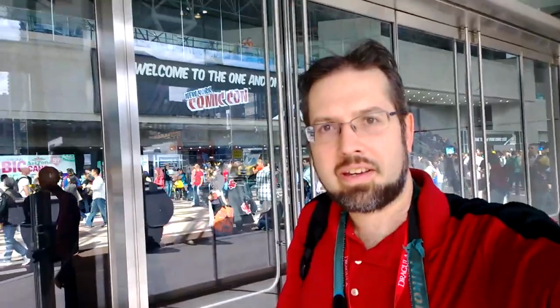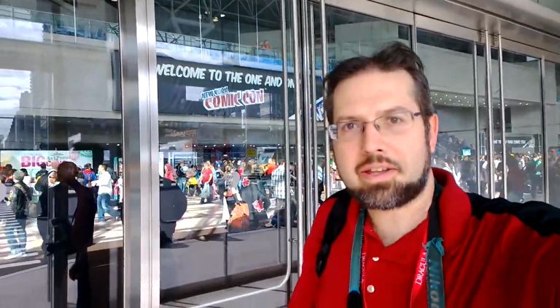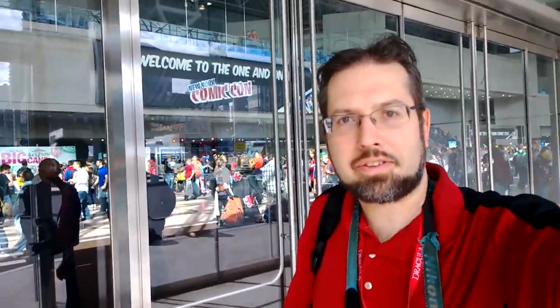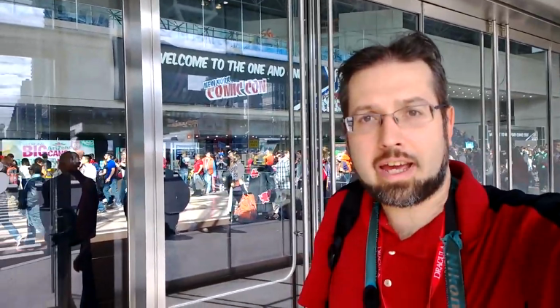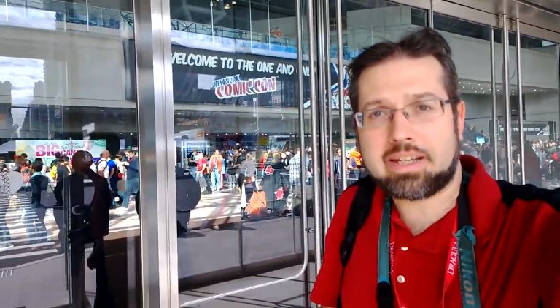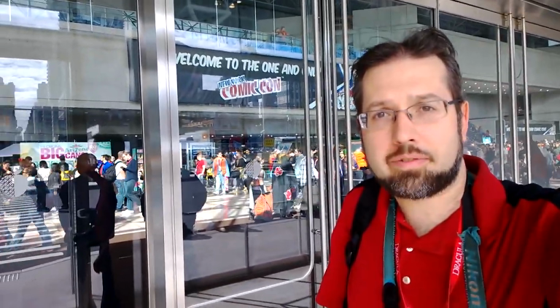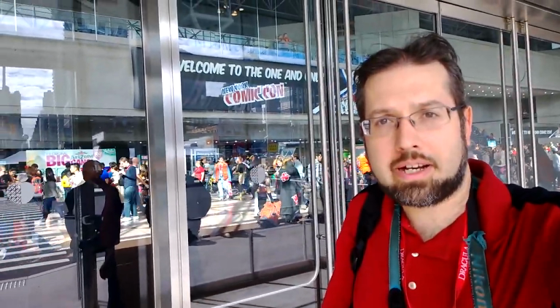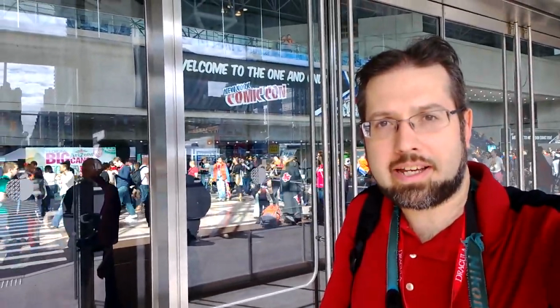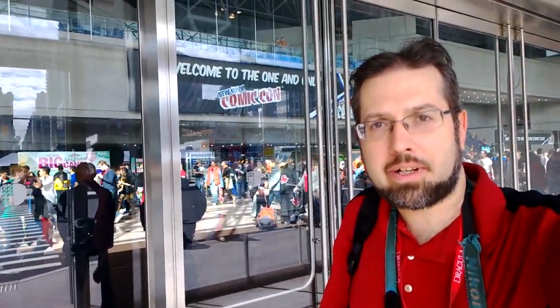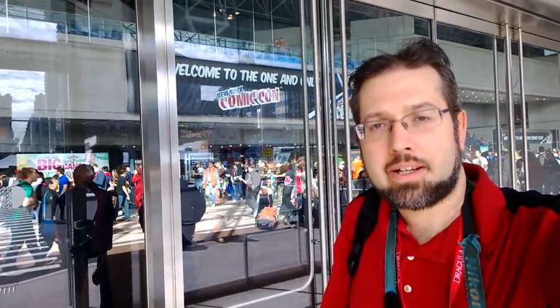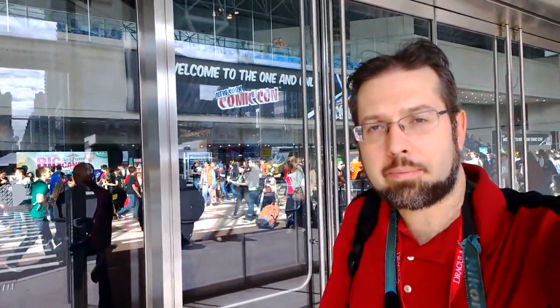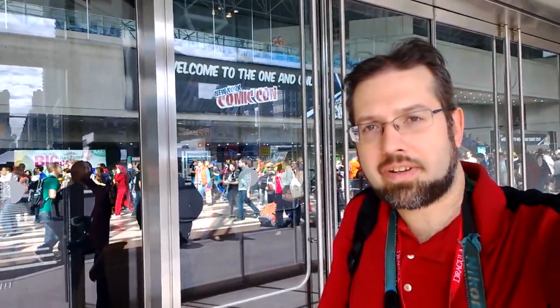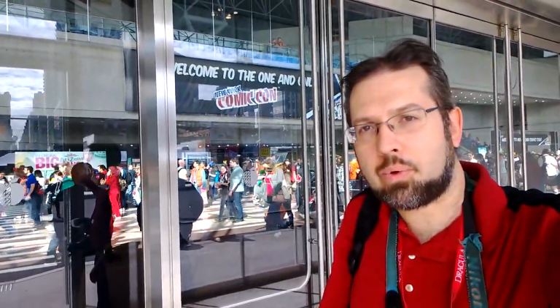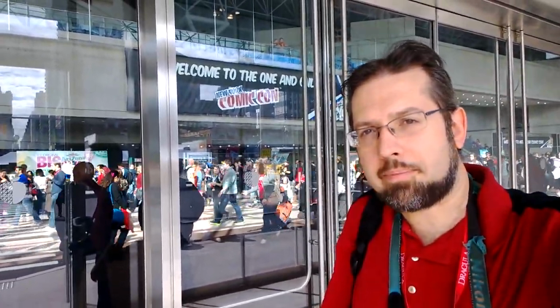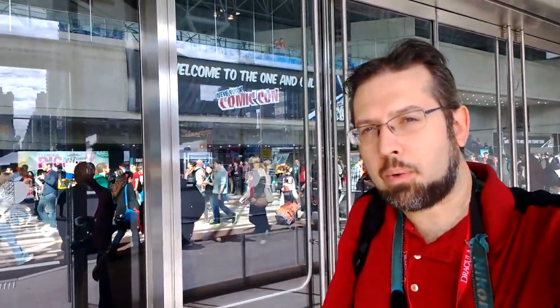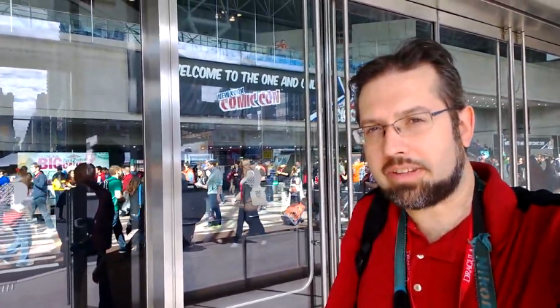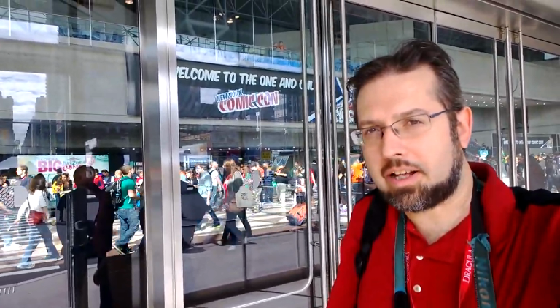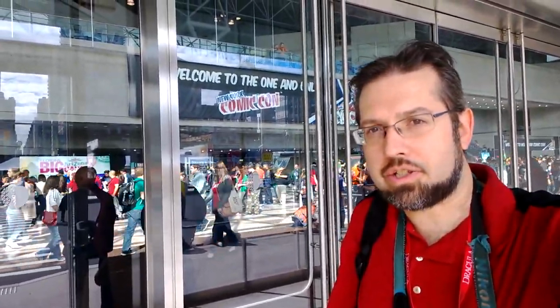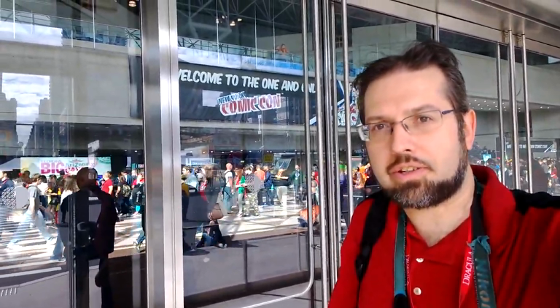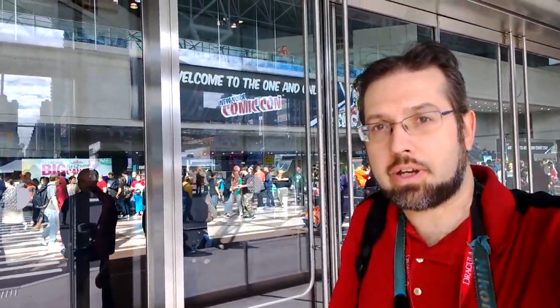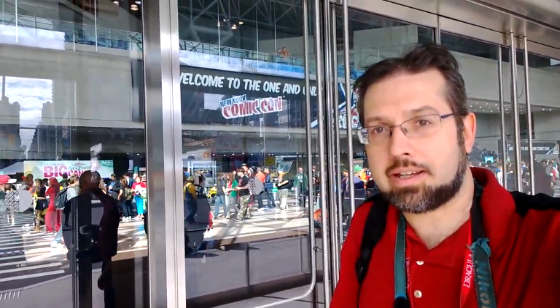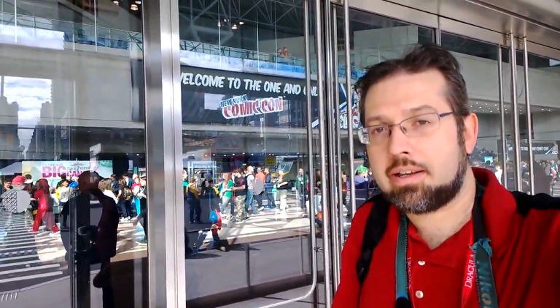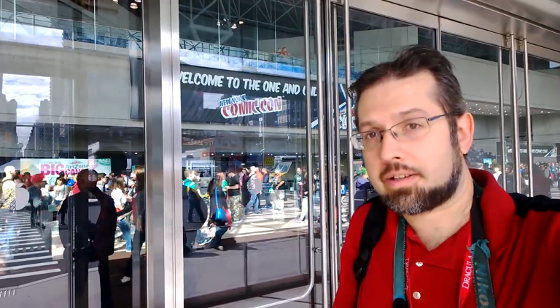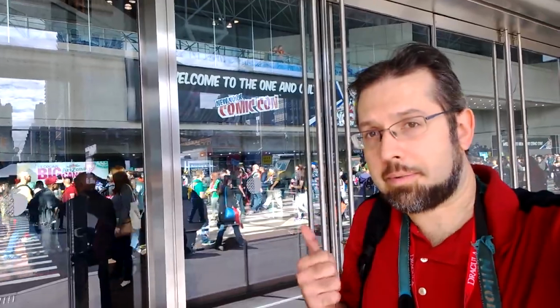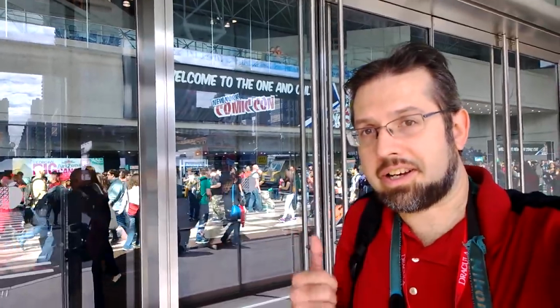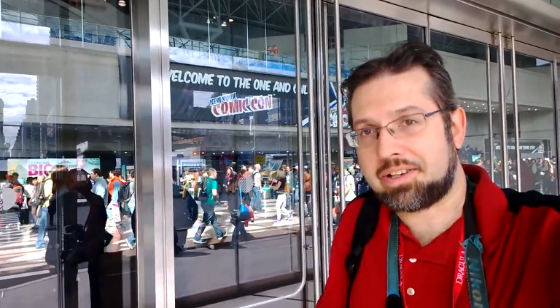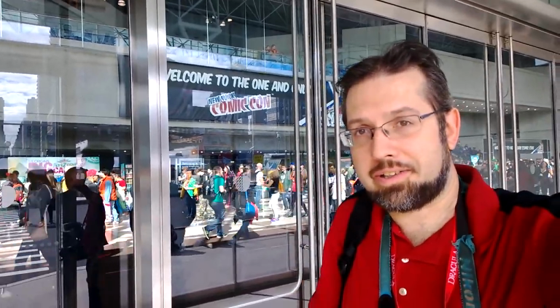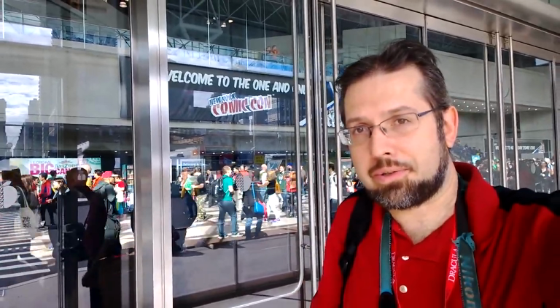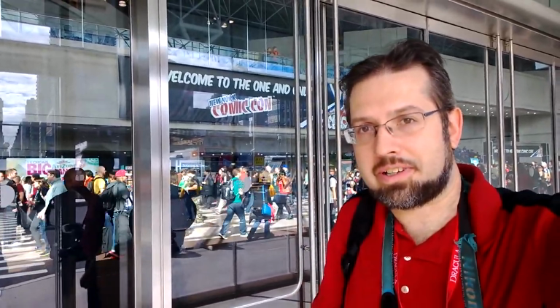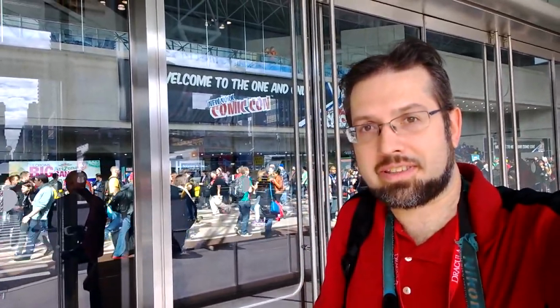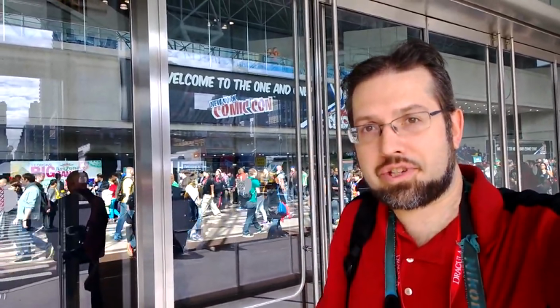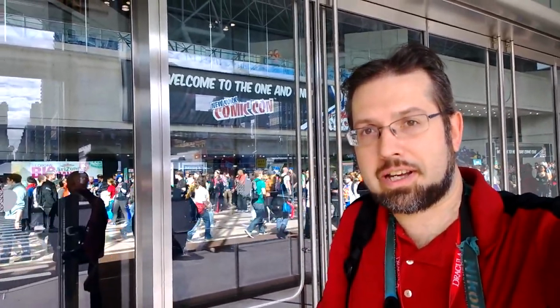Hey there, this is Adam Lane from Pocketnow, and I'm going to find out what kind of mobile technology is going on at Comic-Con in New York. Let's check it out.